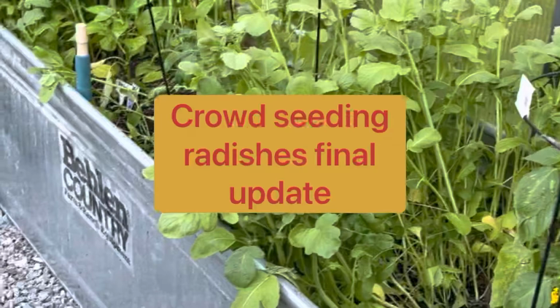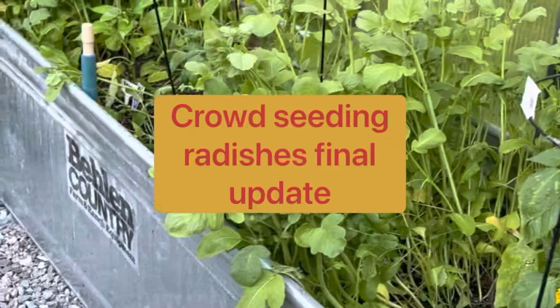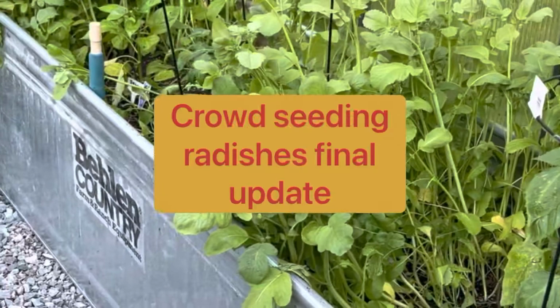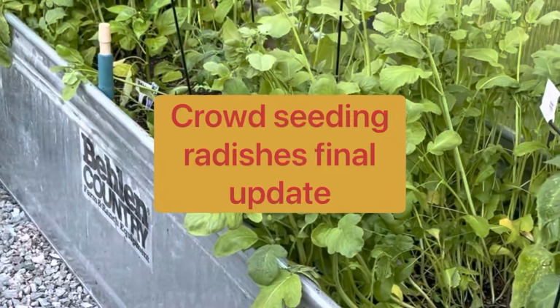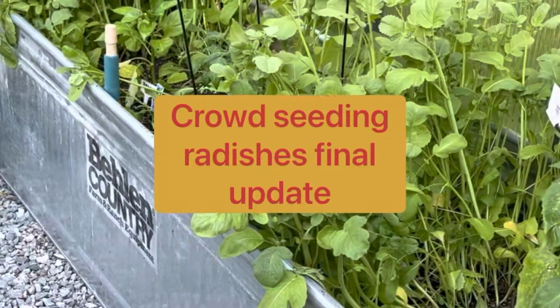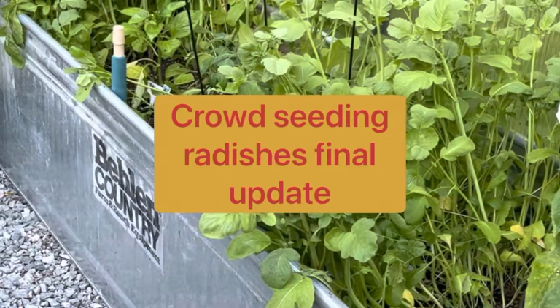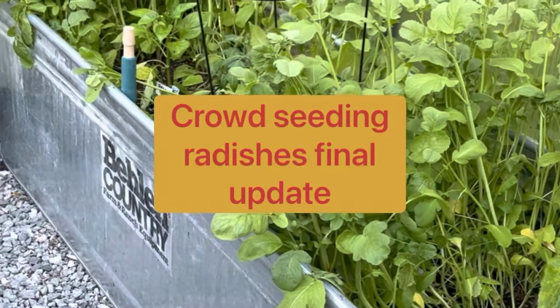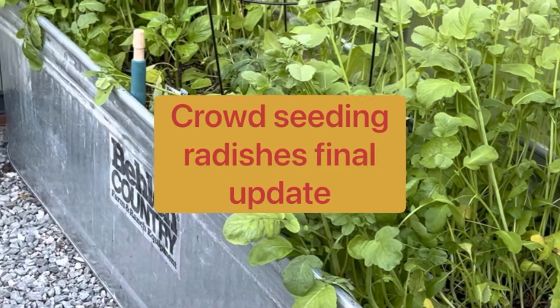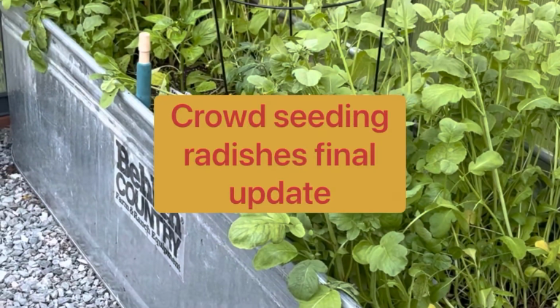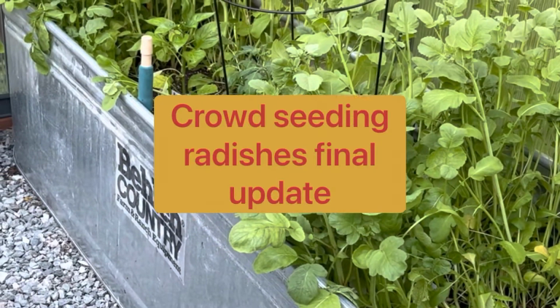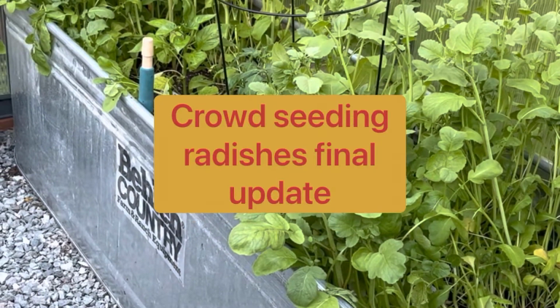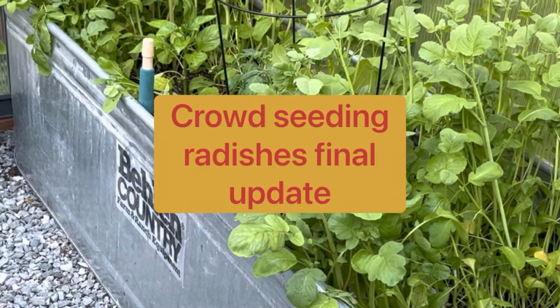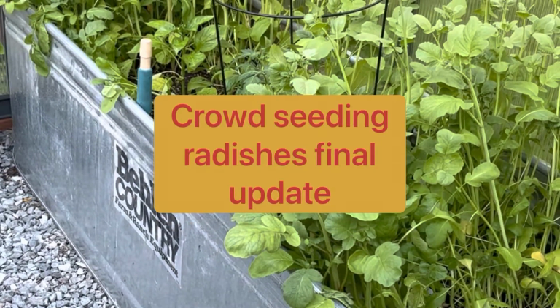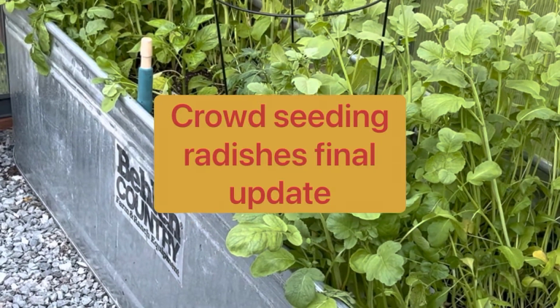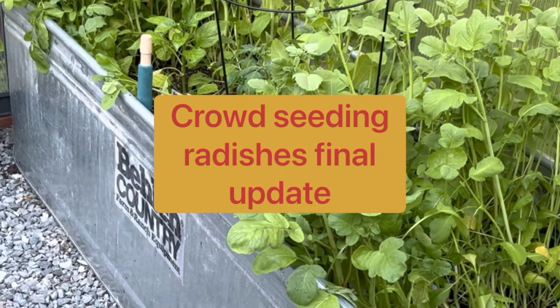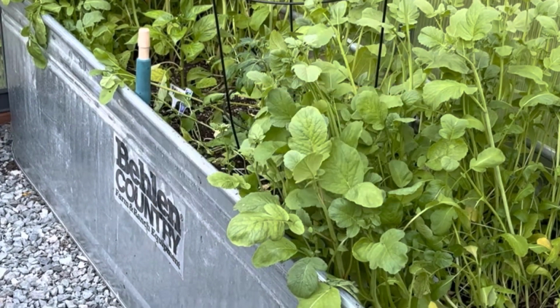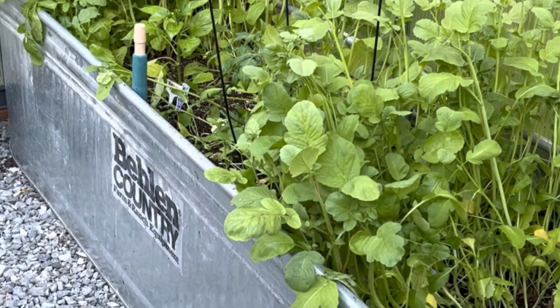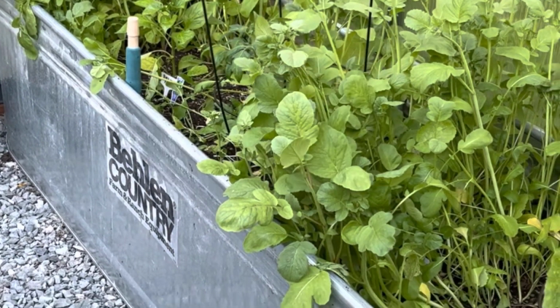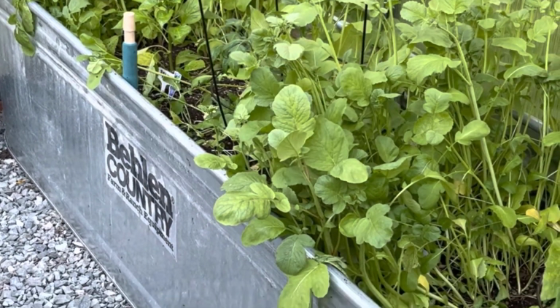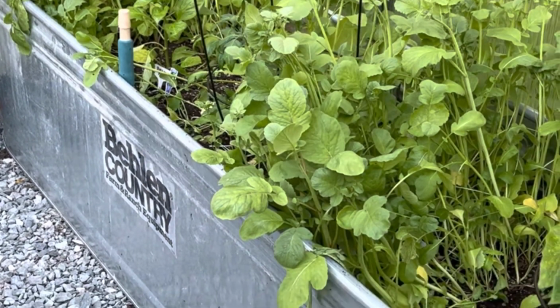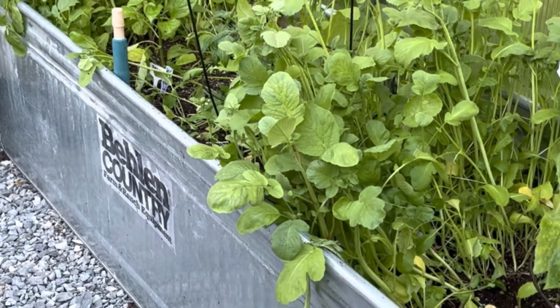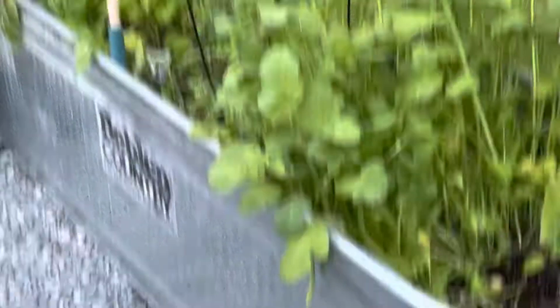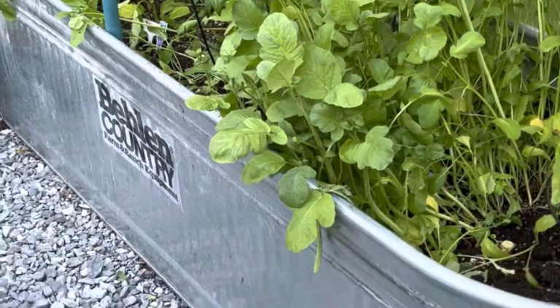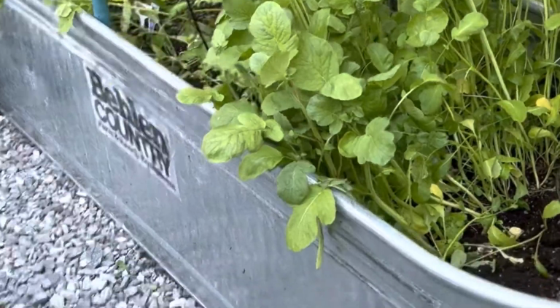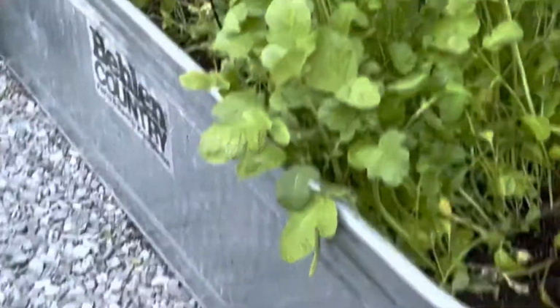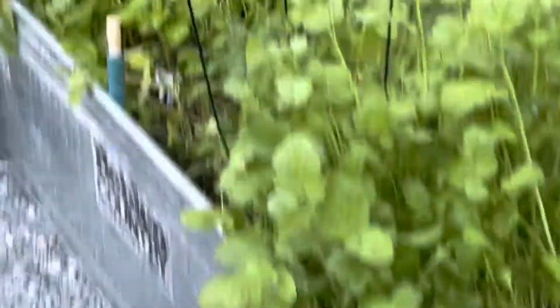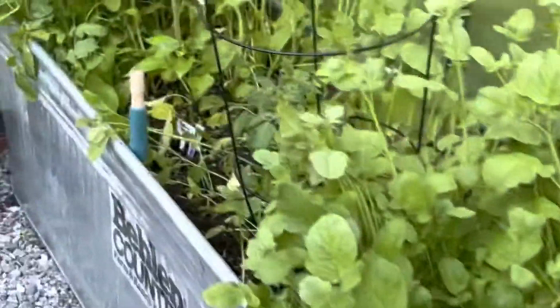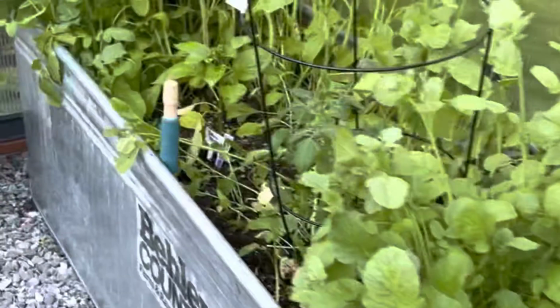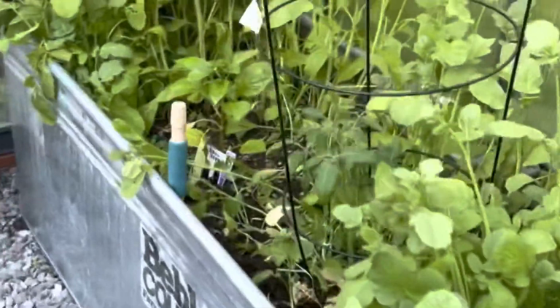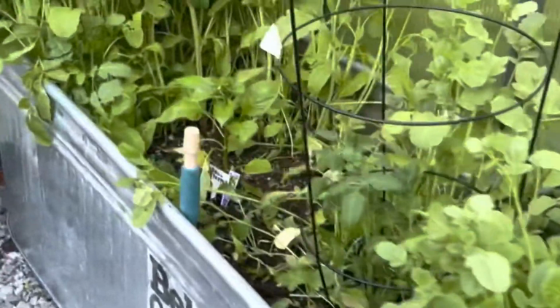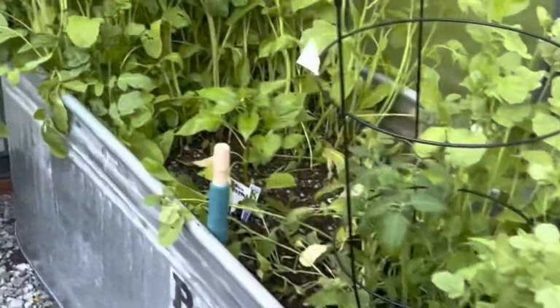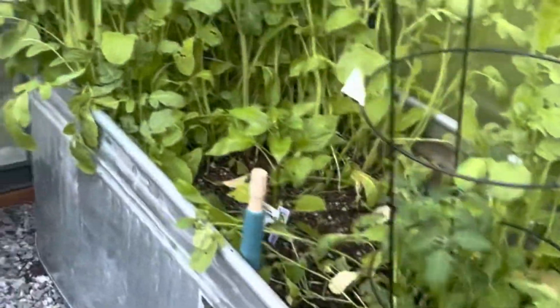Good day. Final update on crowd seed radishes. As you can see, it does work.